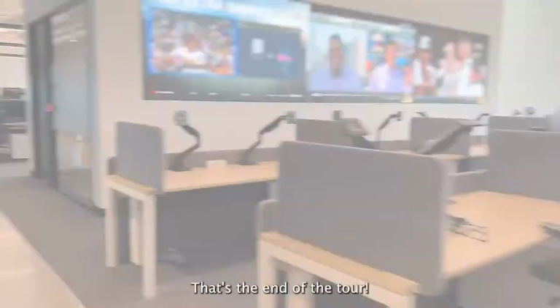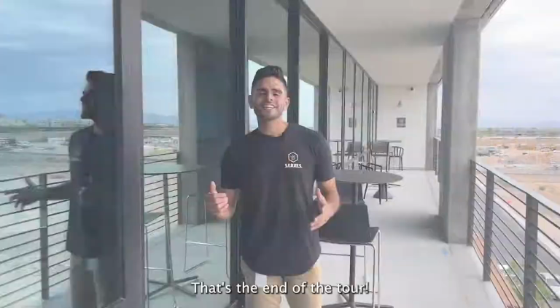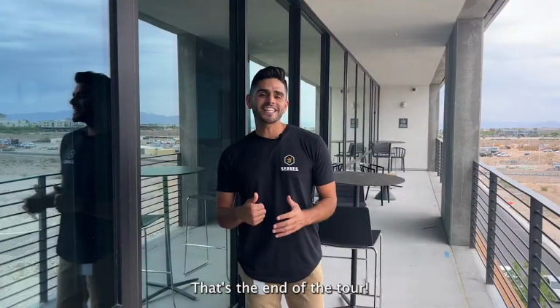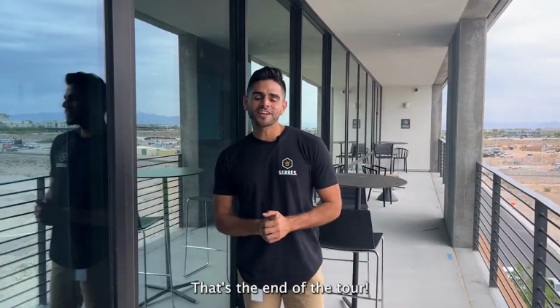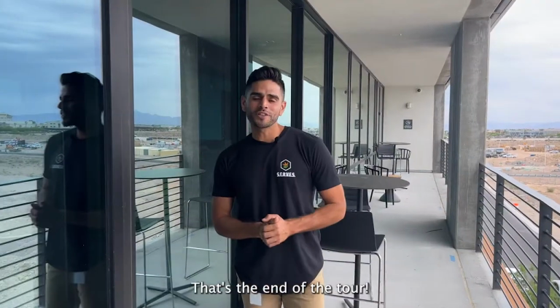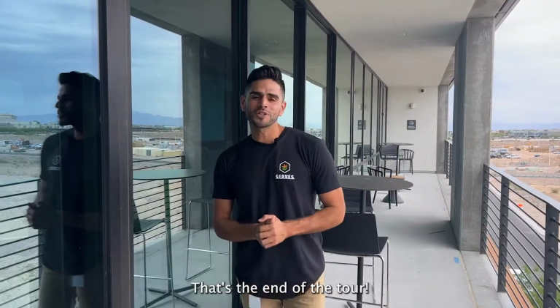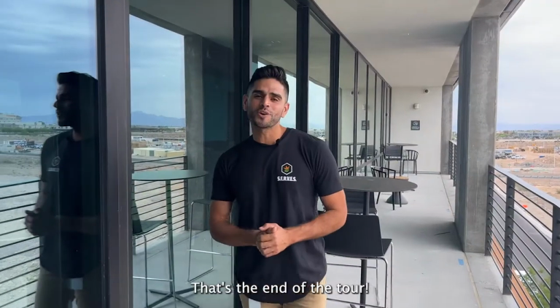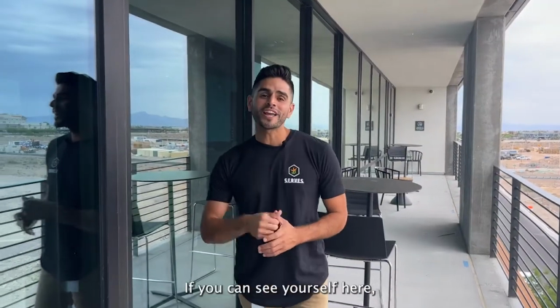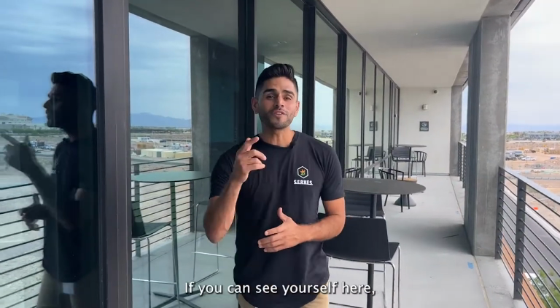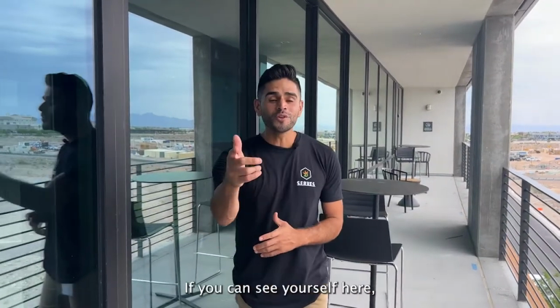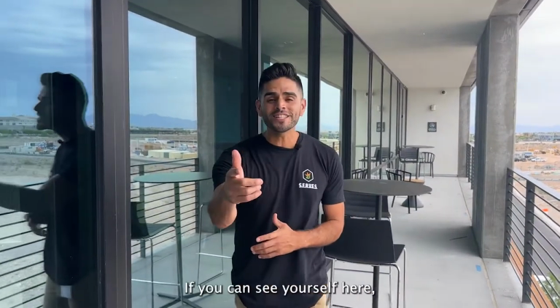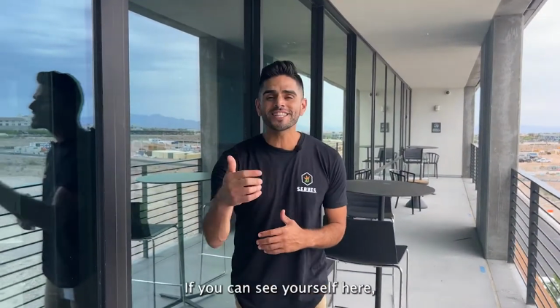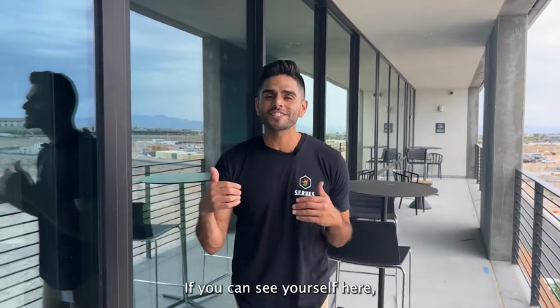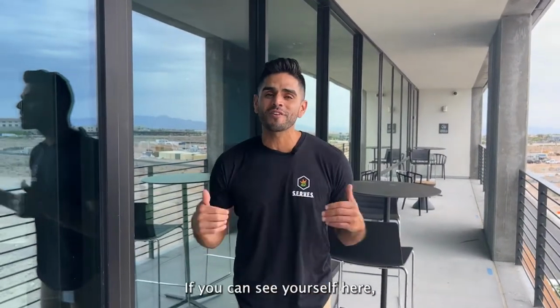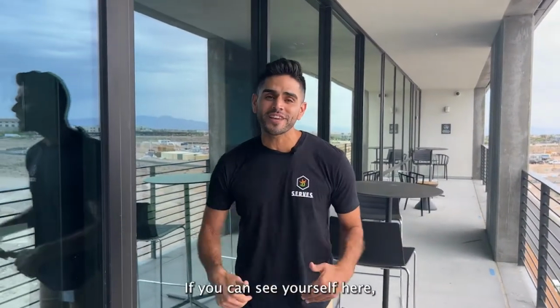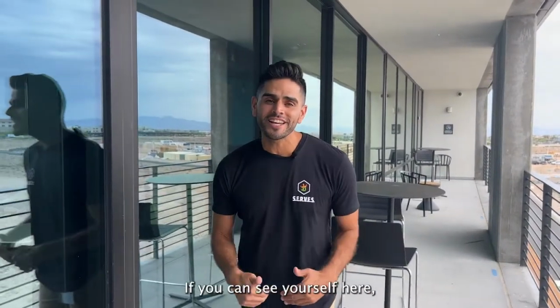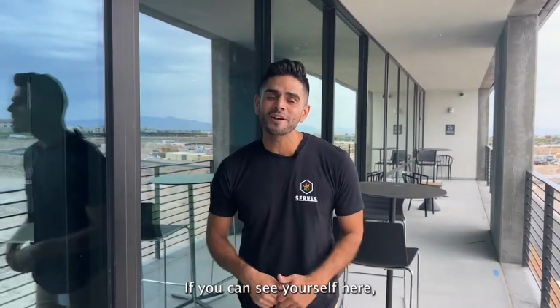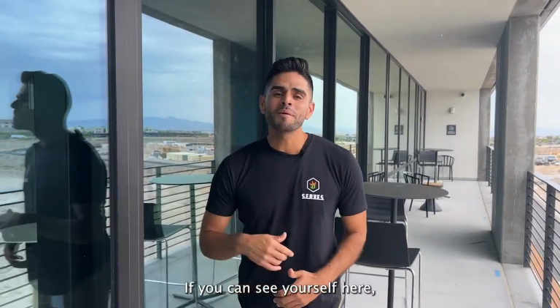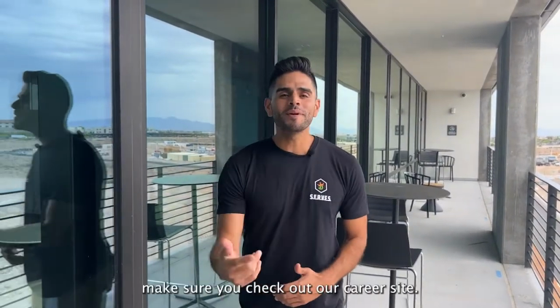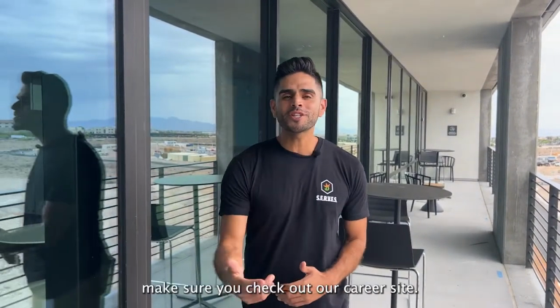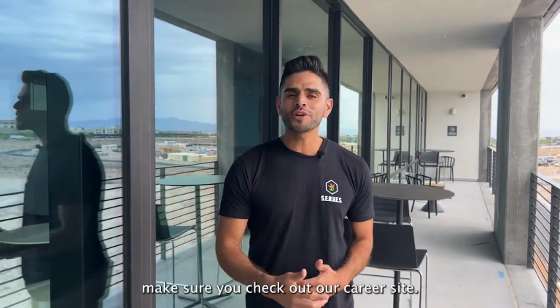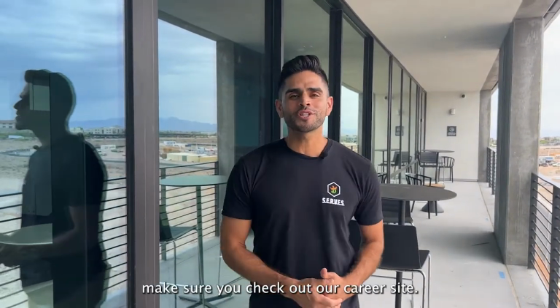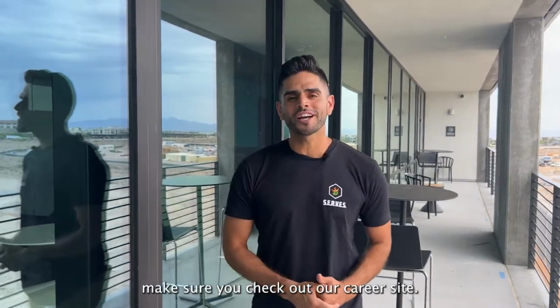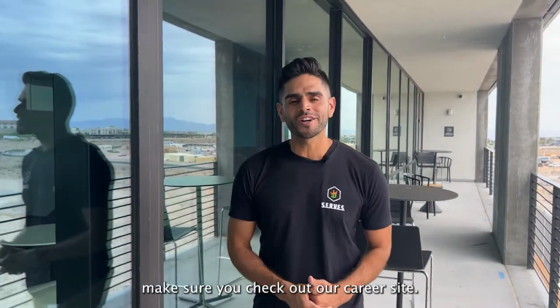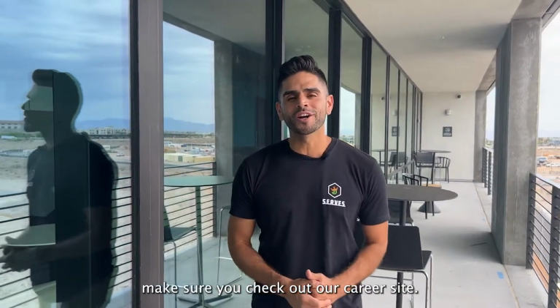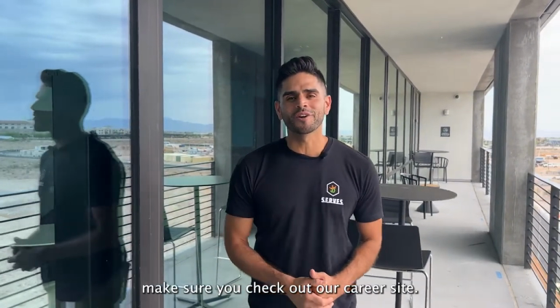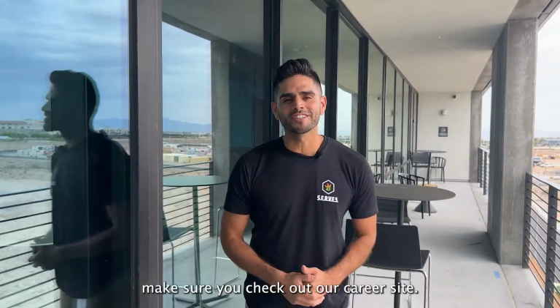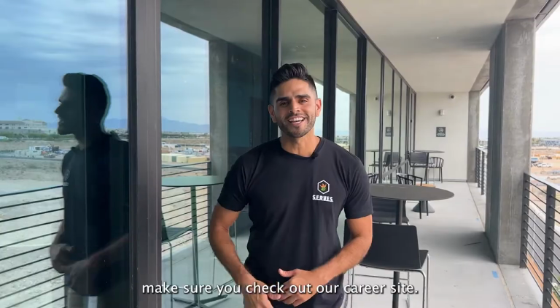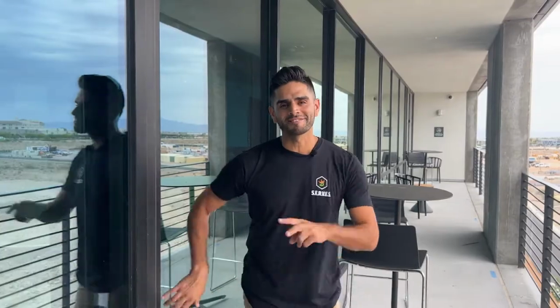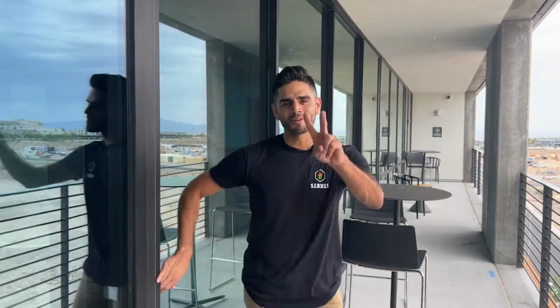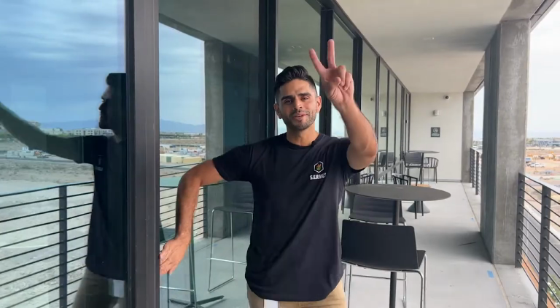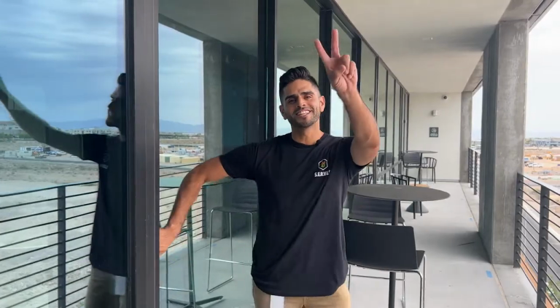That's the end of the tour. If you can see yourself here, make sure you check out our career site. Peace!